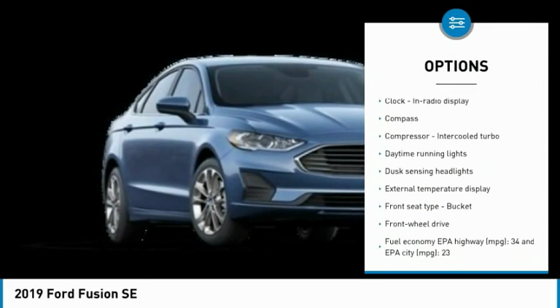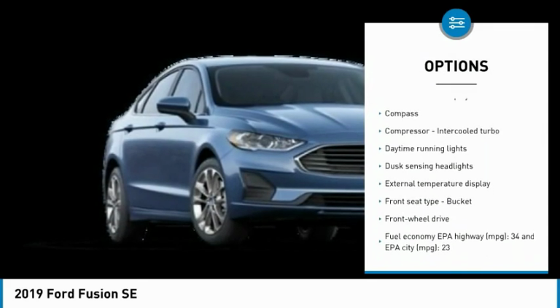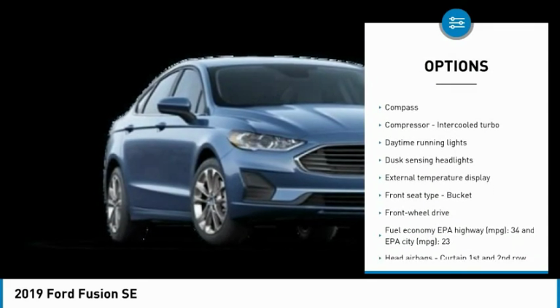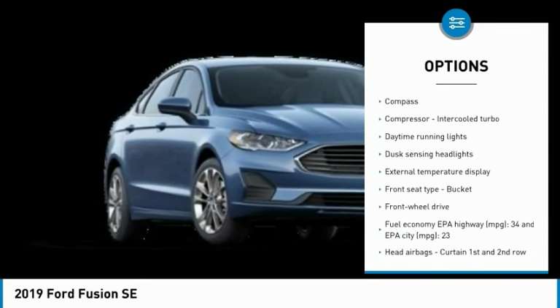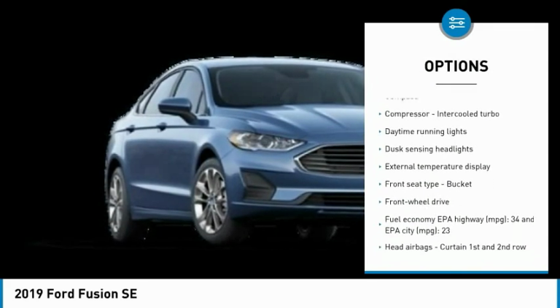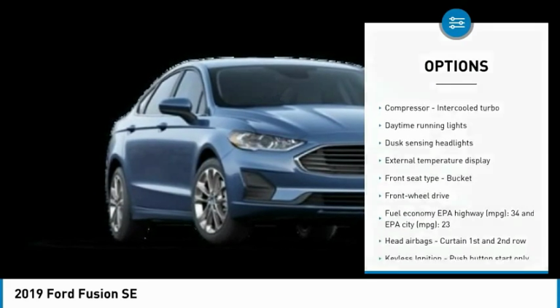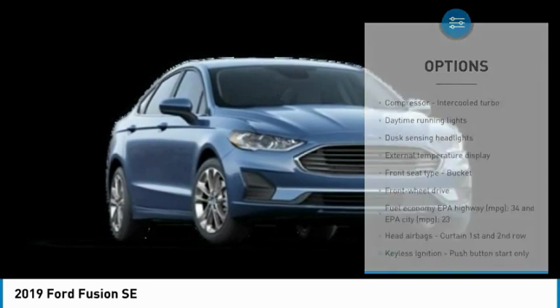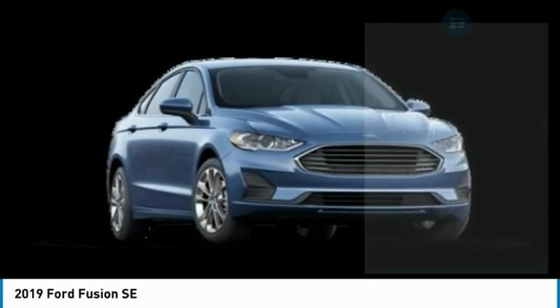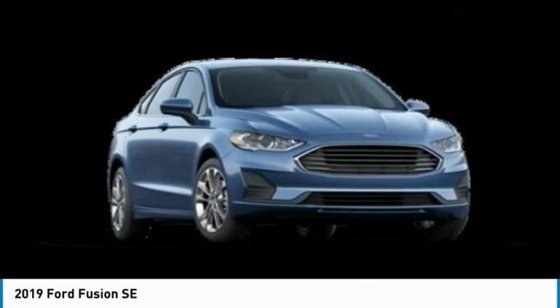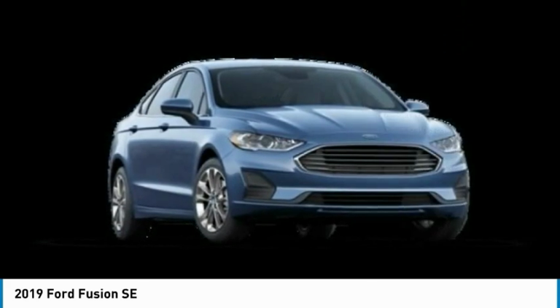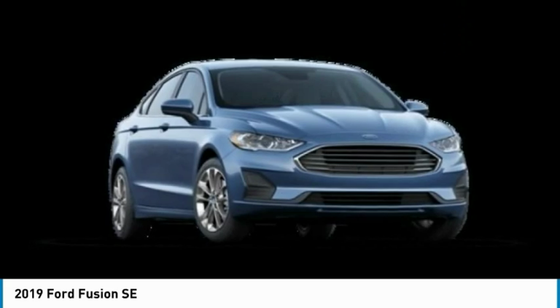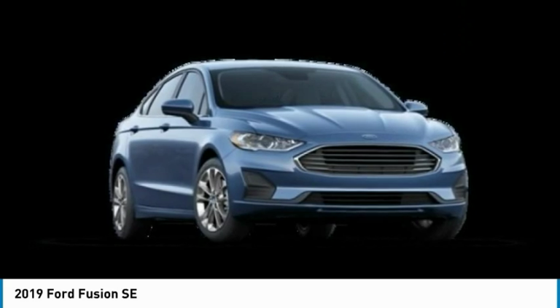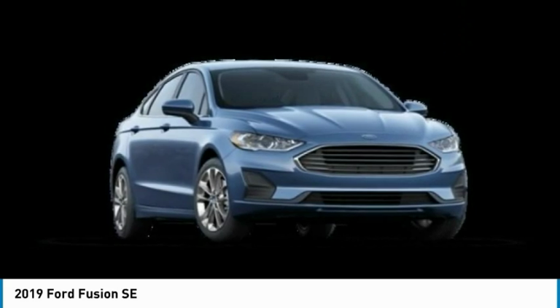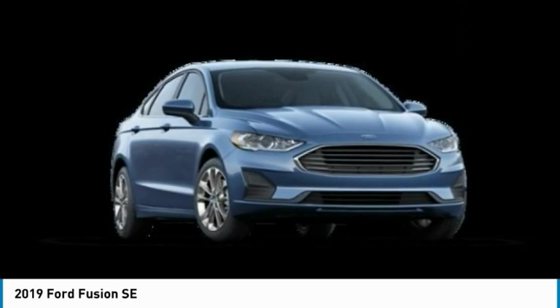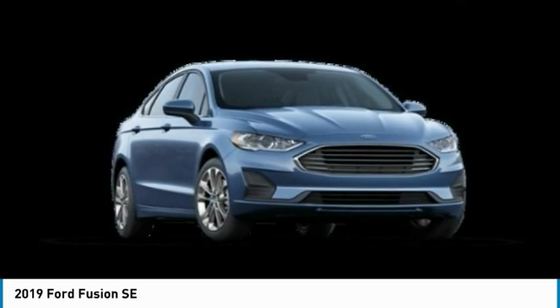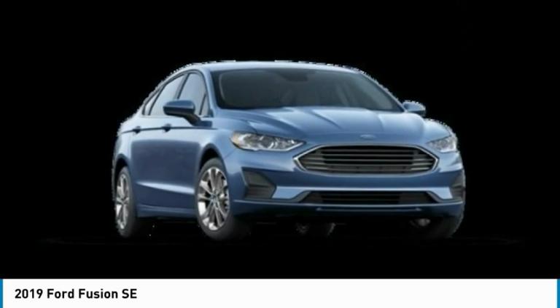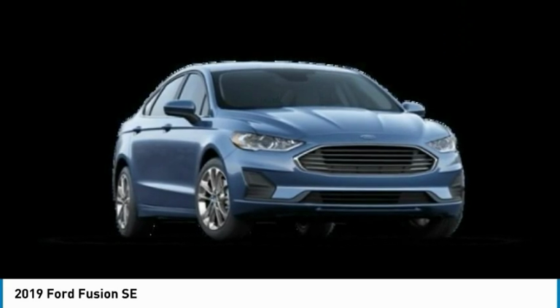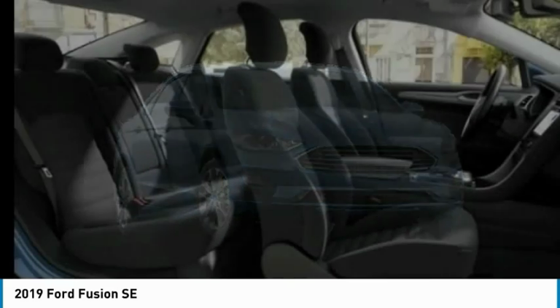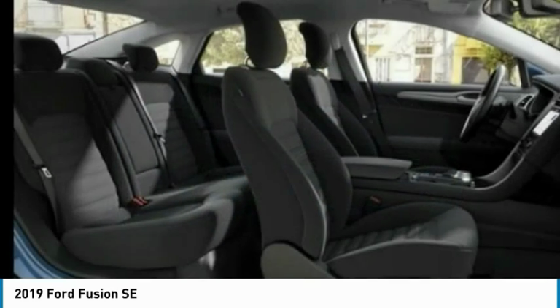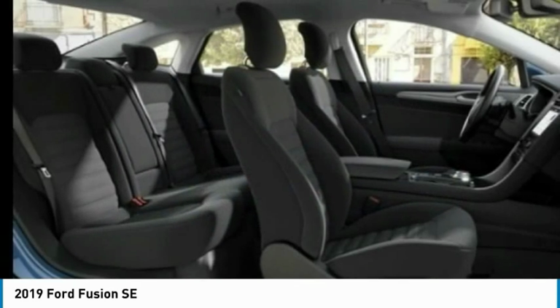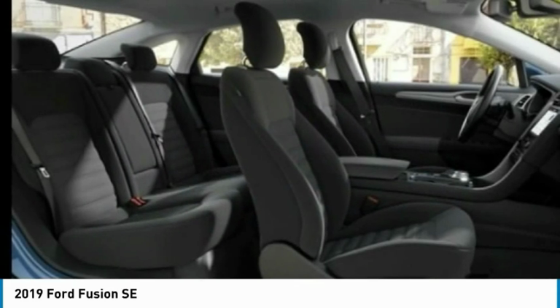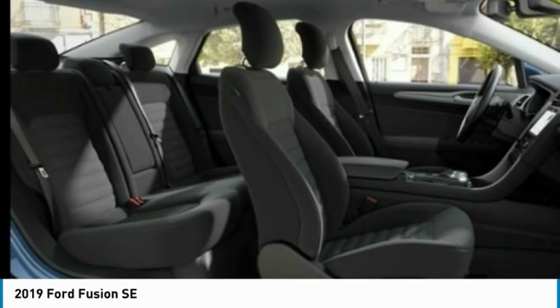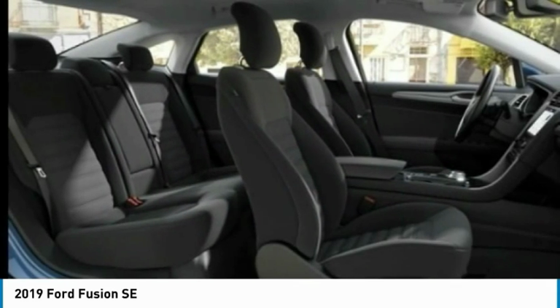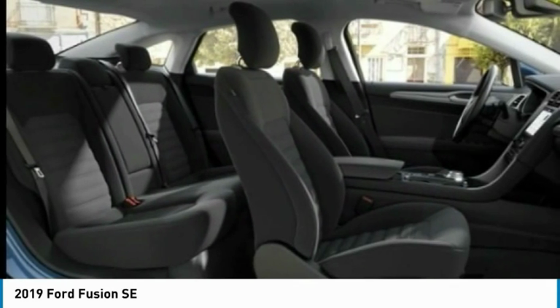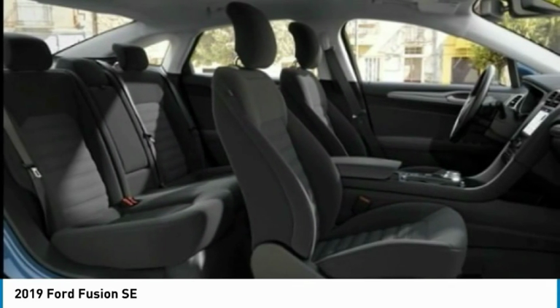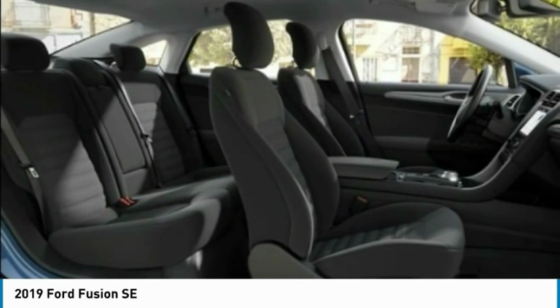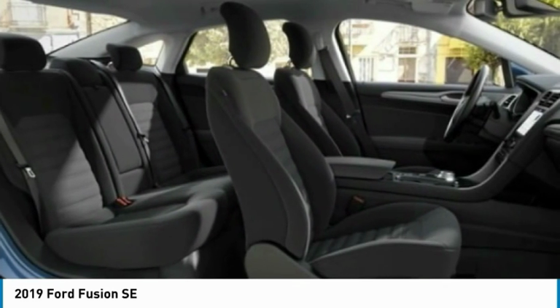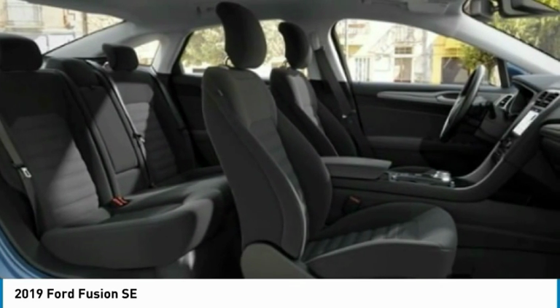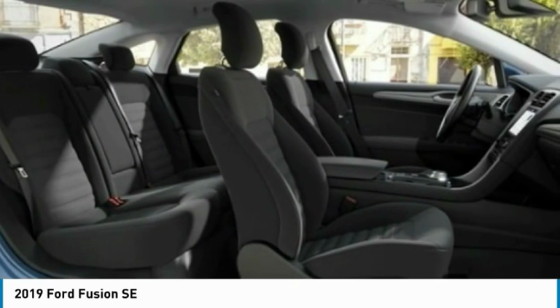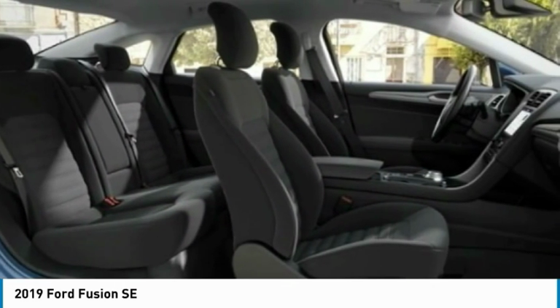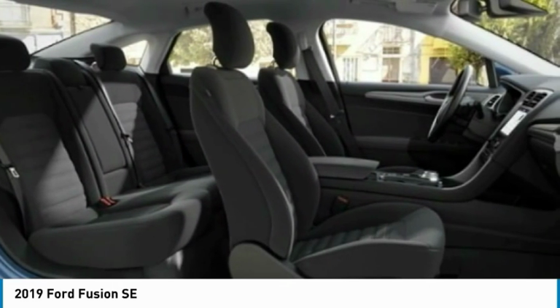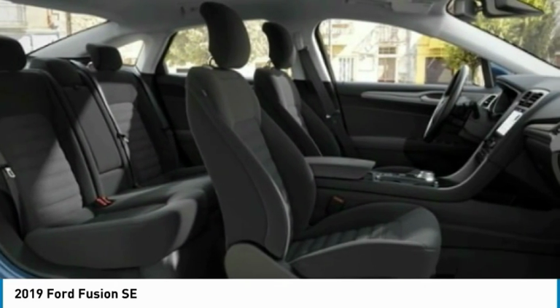Tilt and telescopic steering wheel, compass, power door locks, power windows. Come take a test drive today.